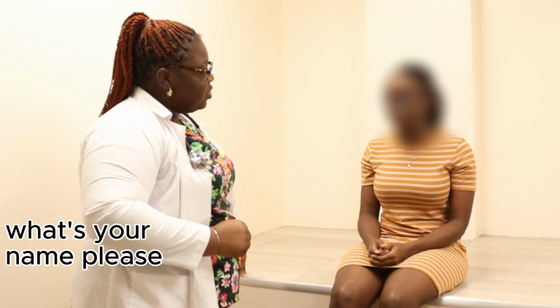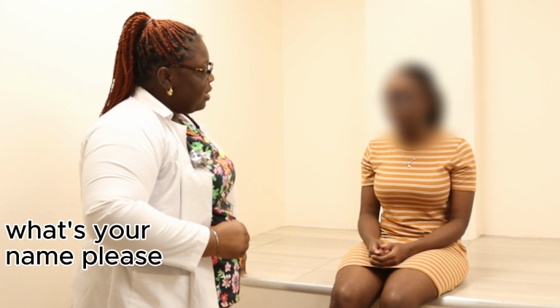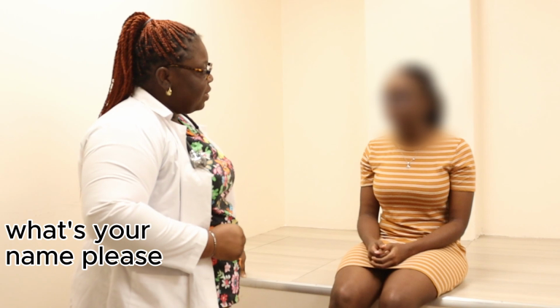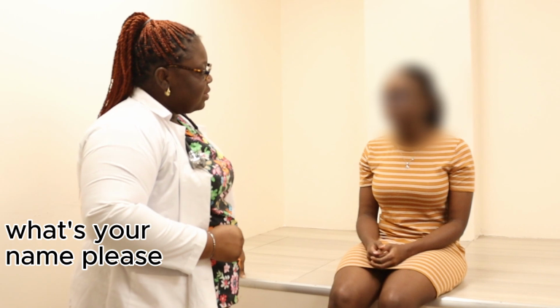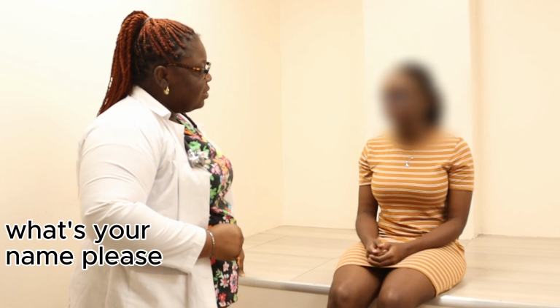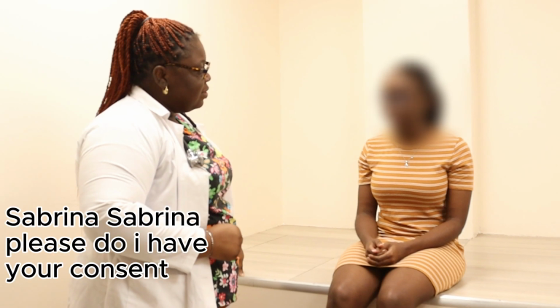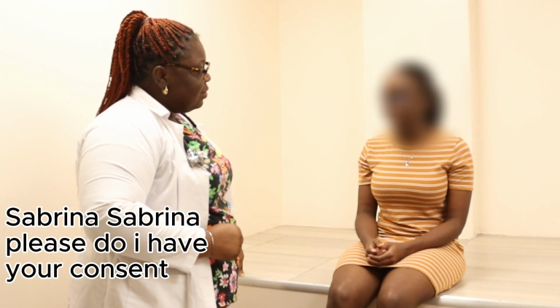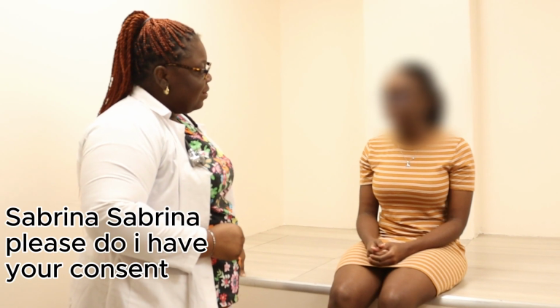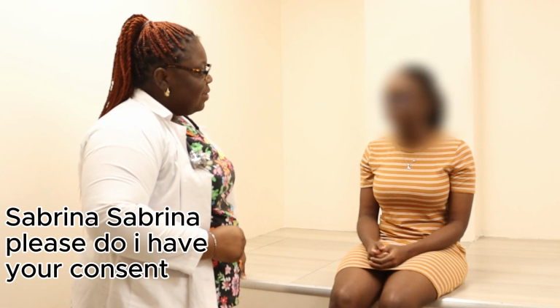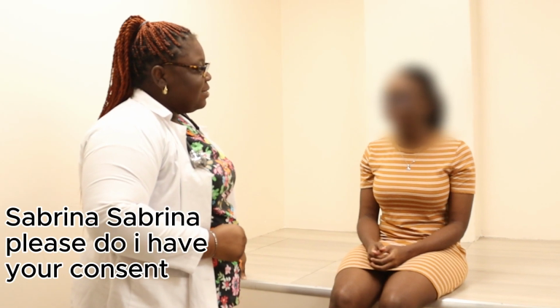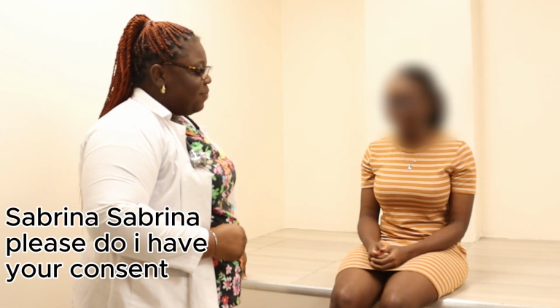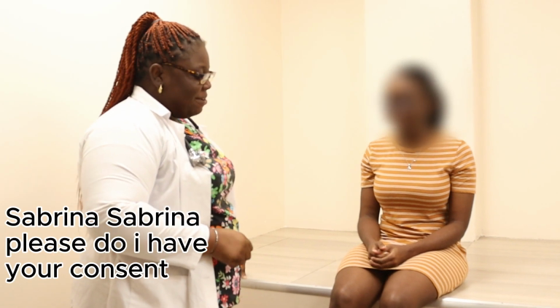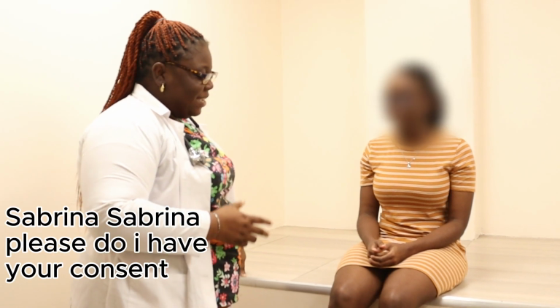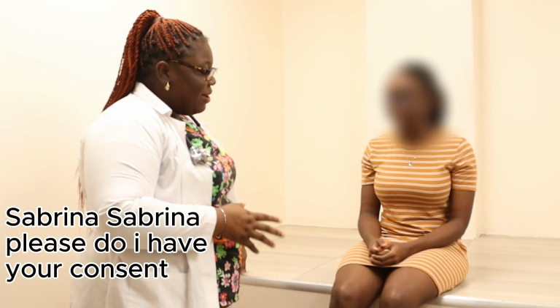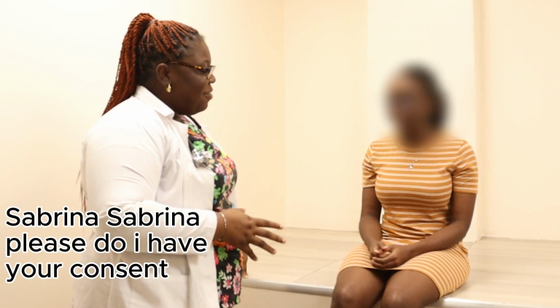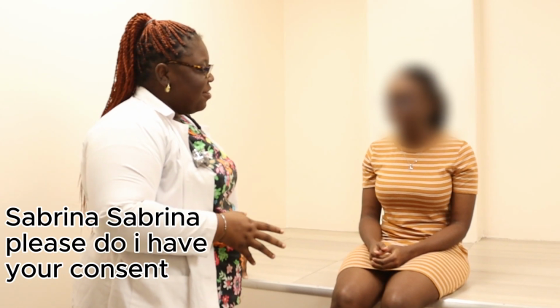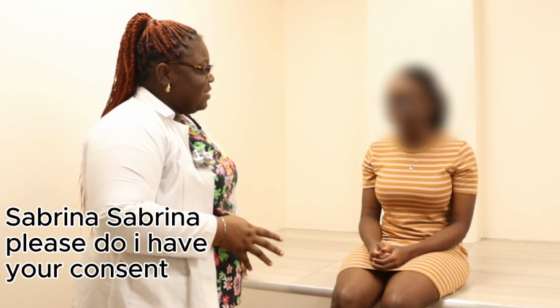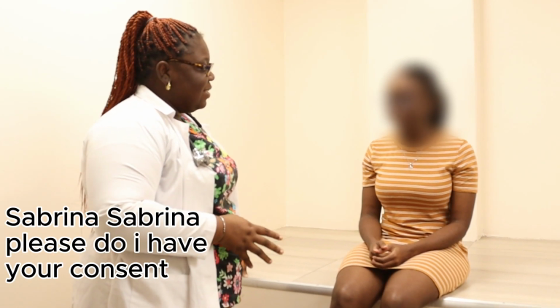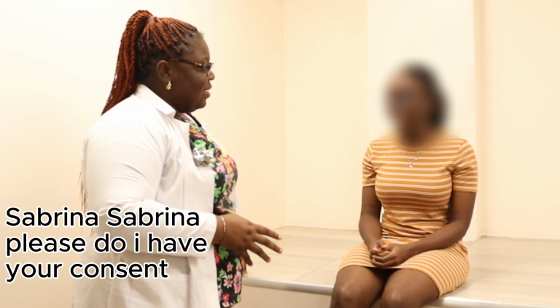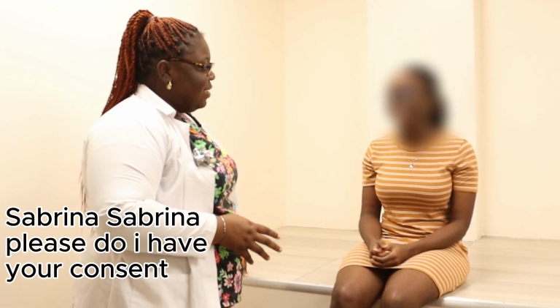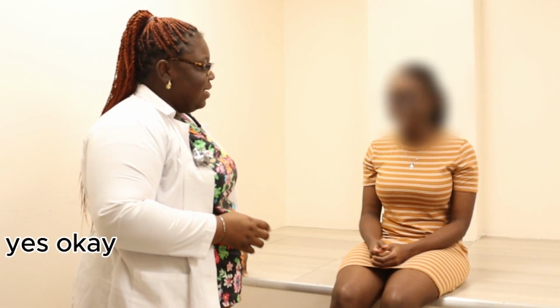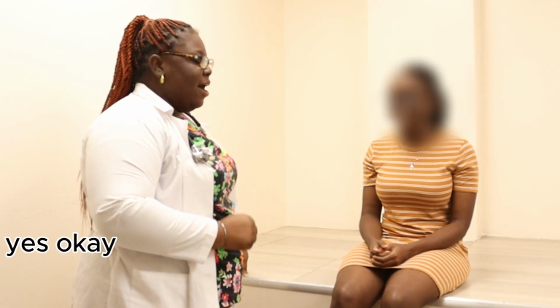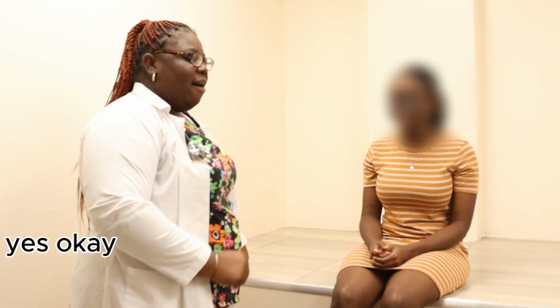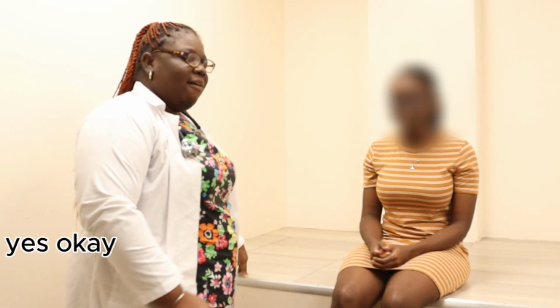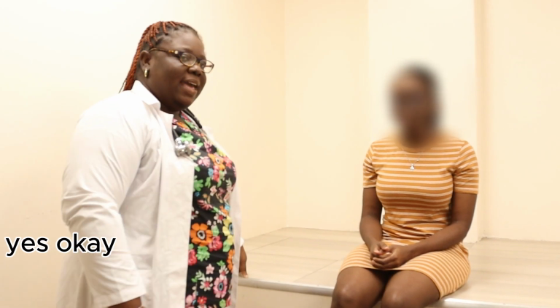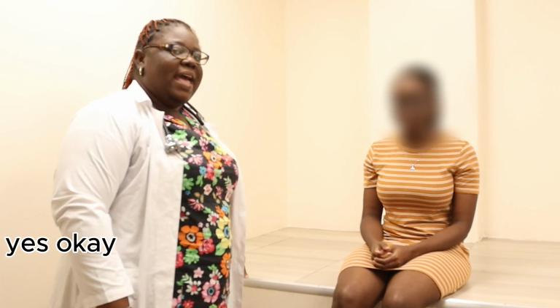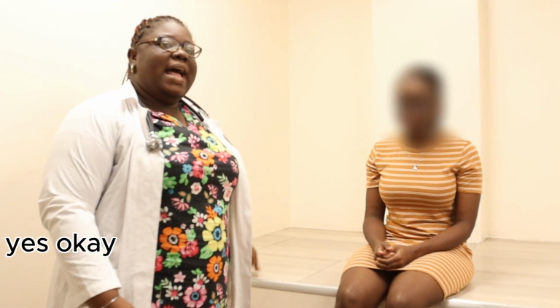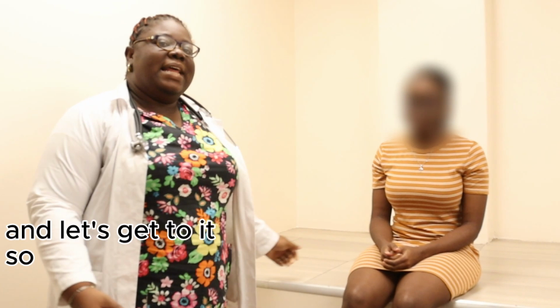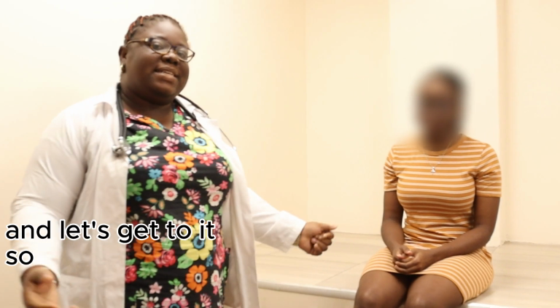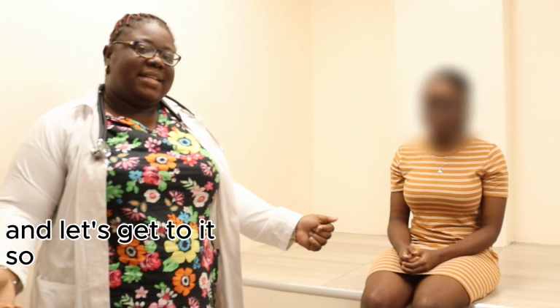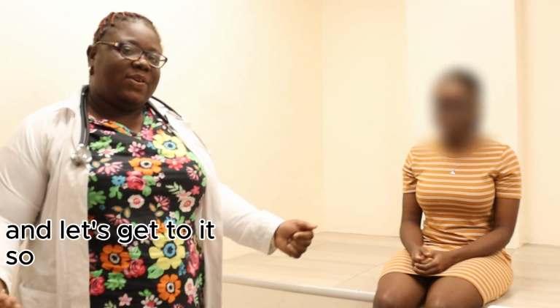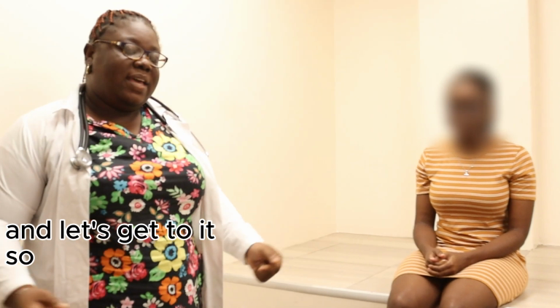What is your name please? Suprina. Please state your consent. Yes. Okay, let's get to it.